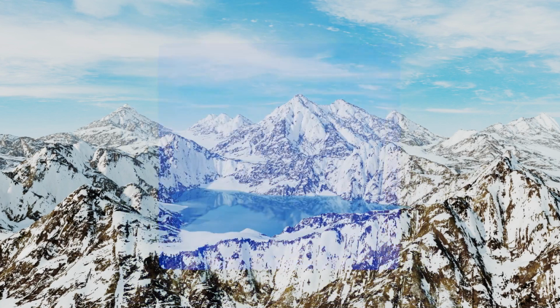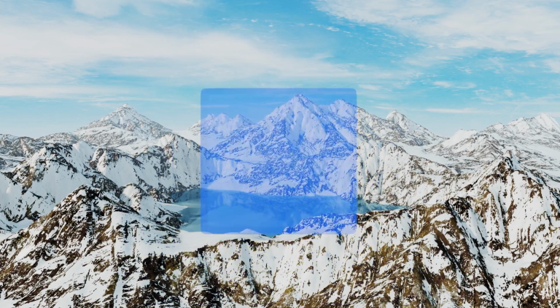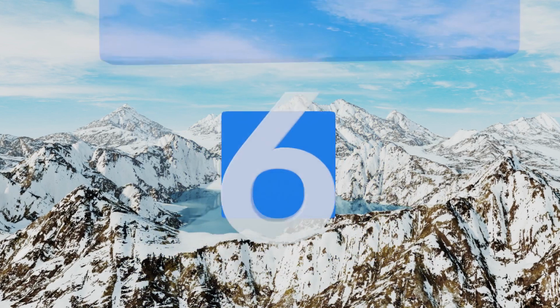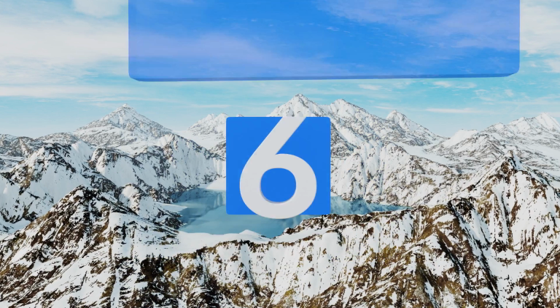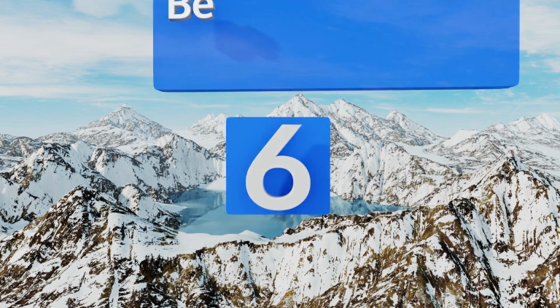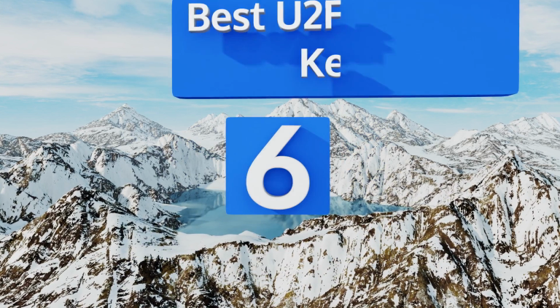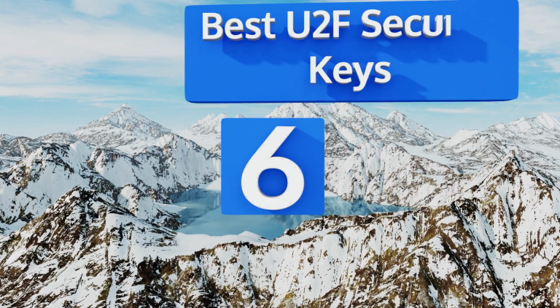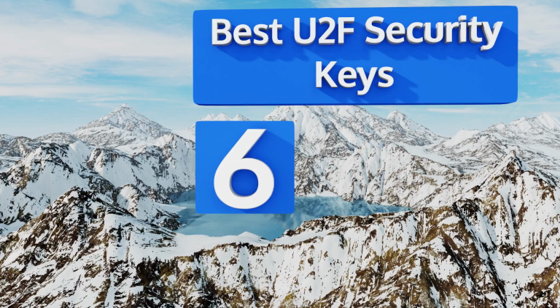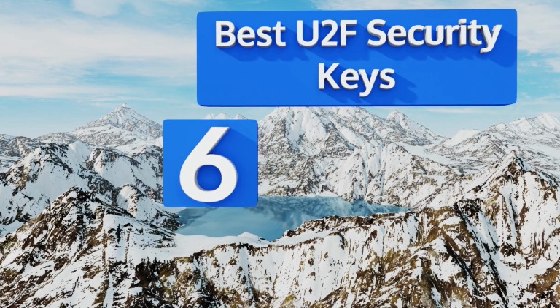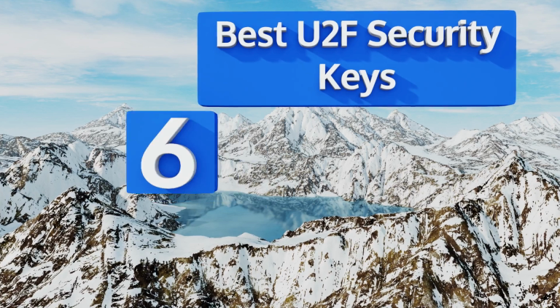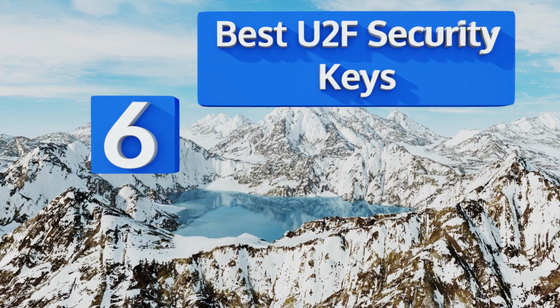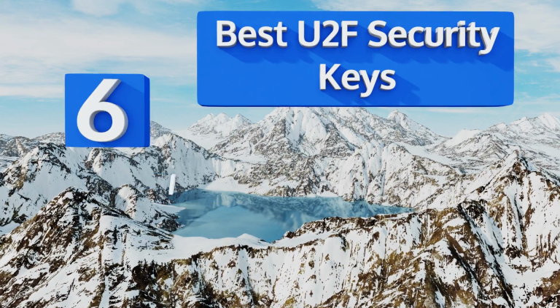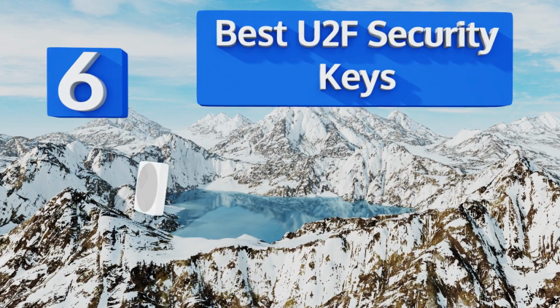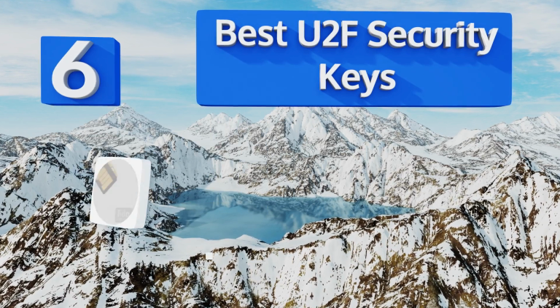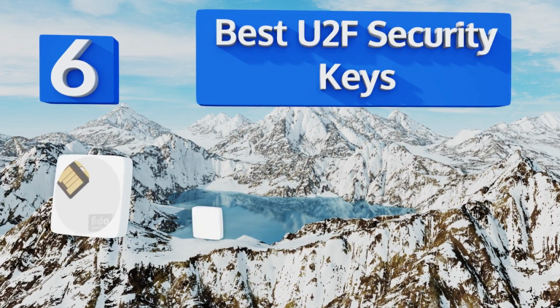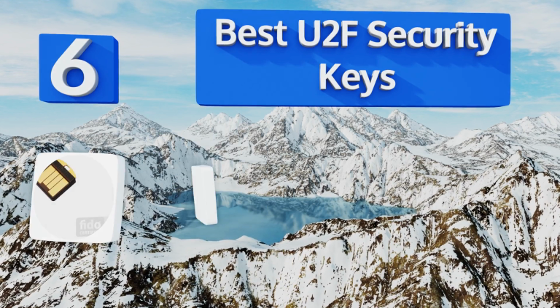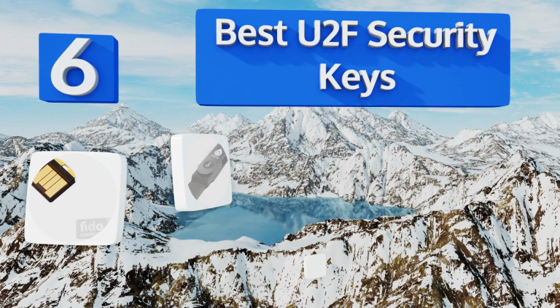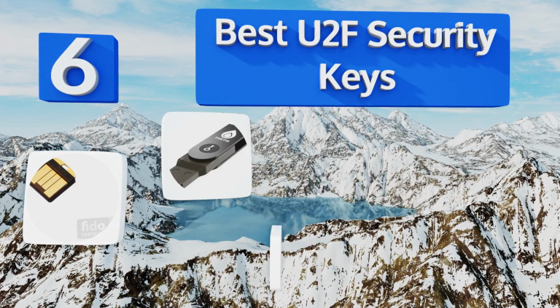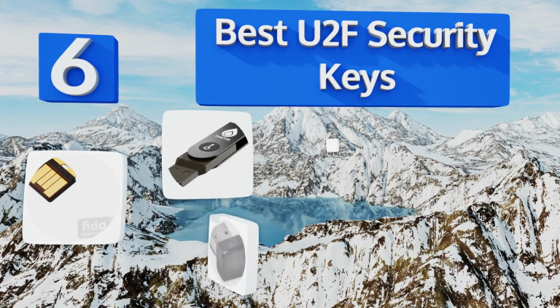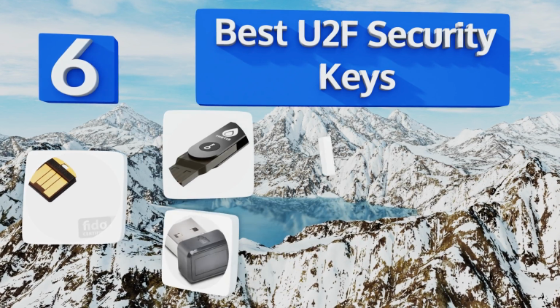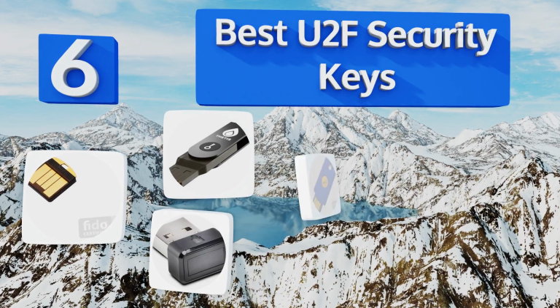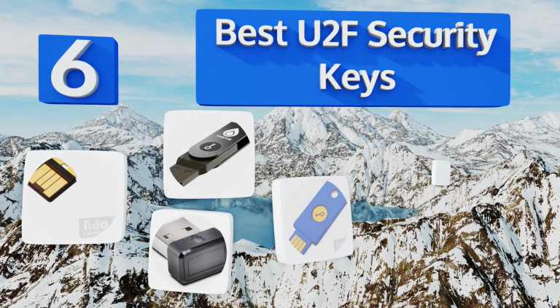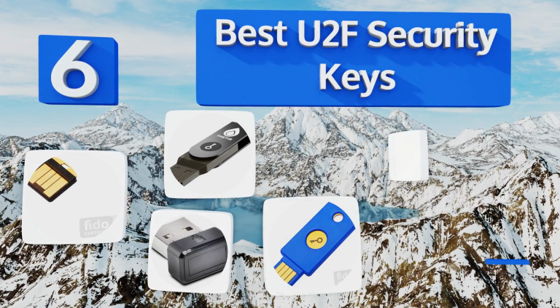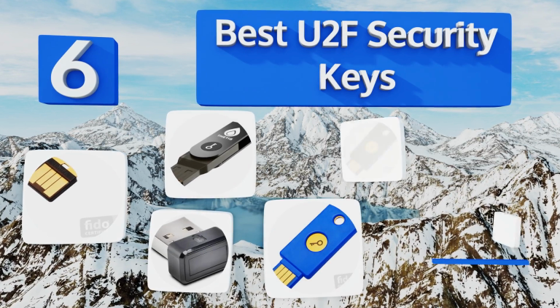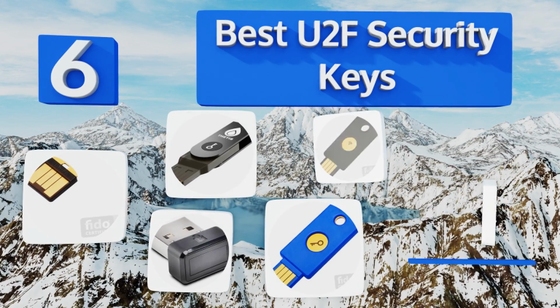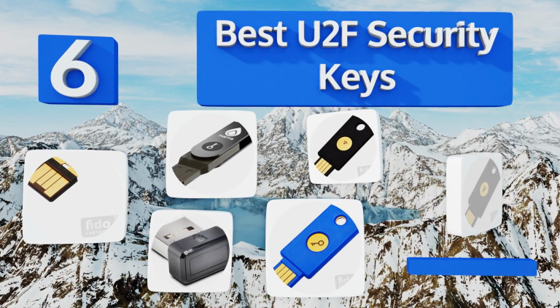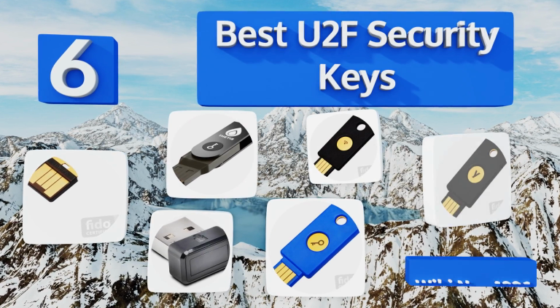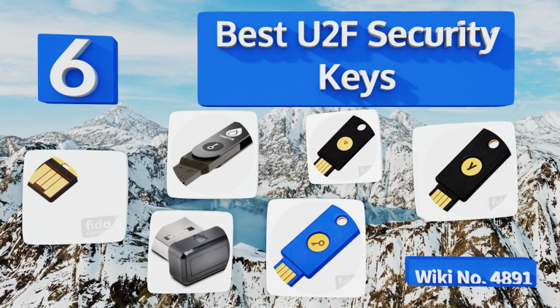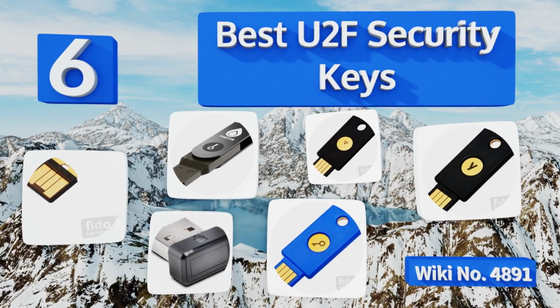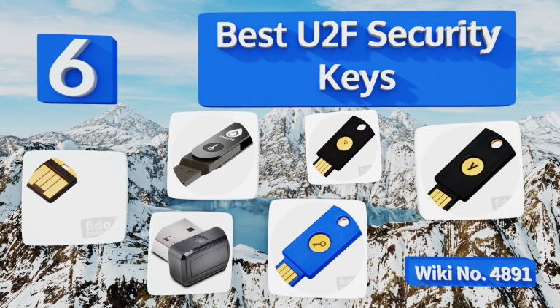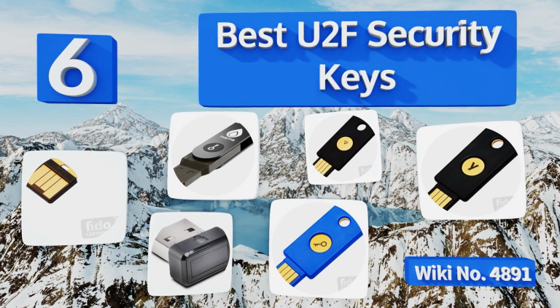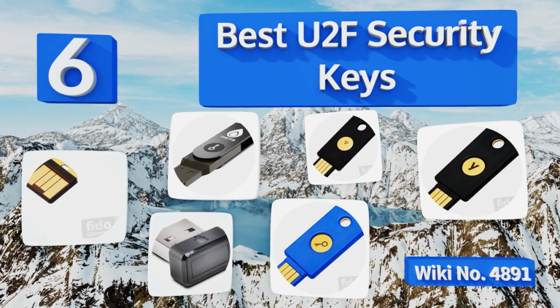EasyVid presents the six best U2F security keys. Let's get started with the list.